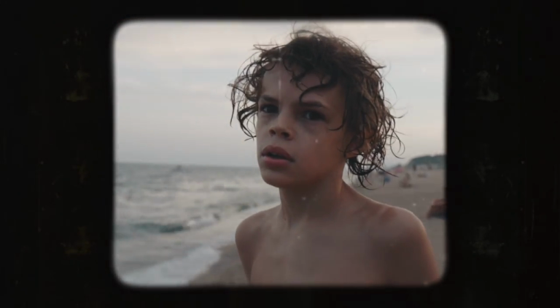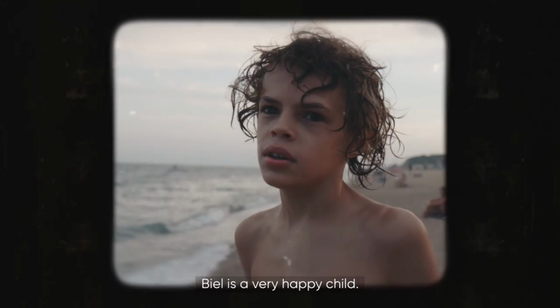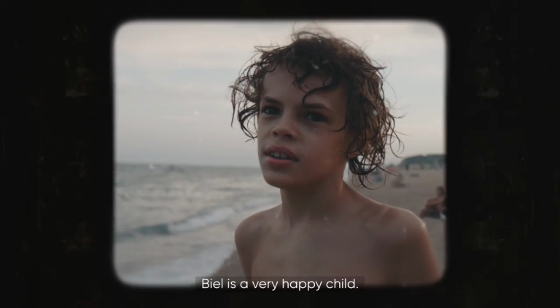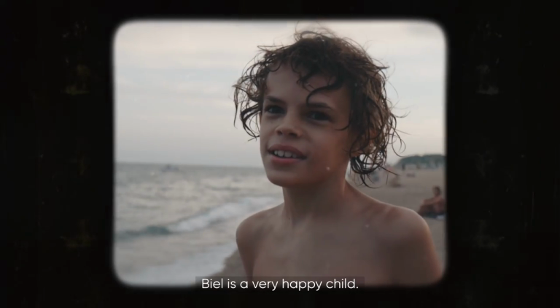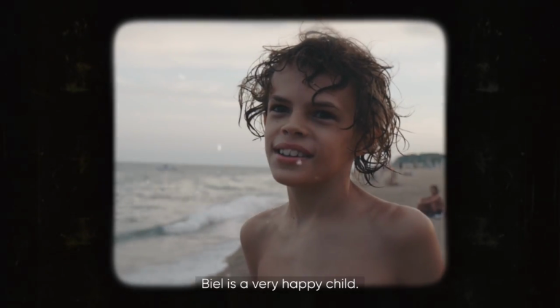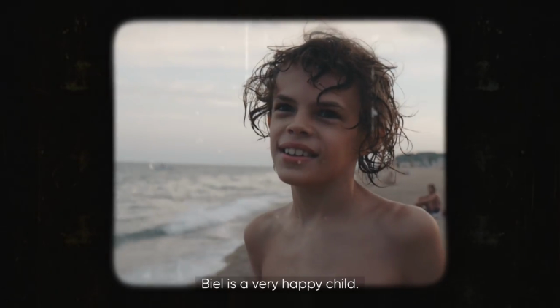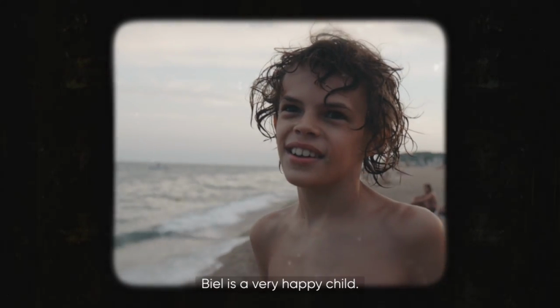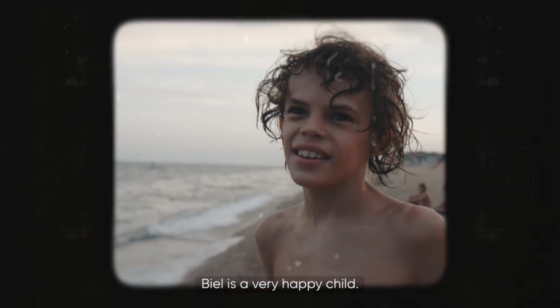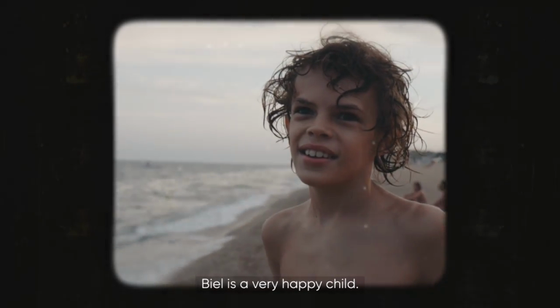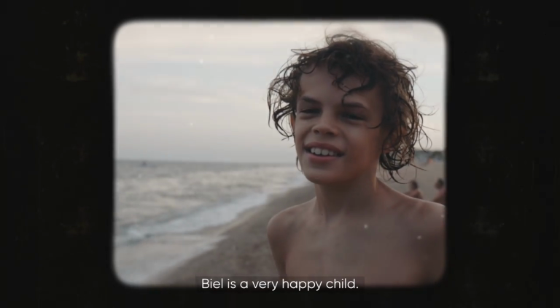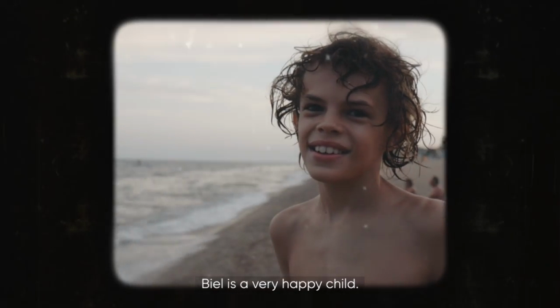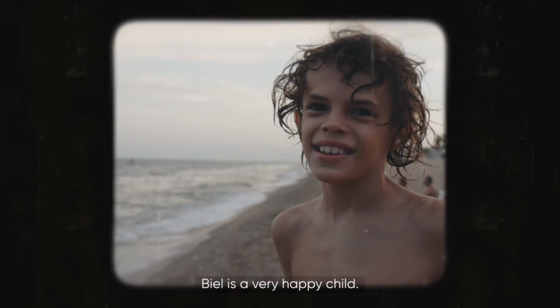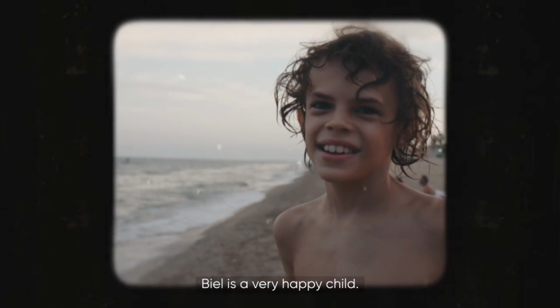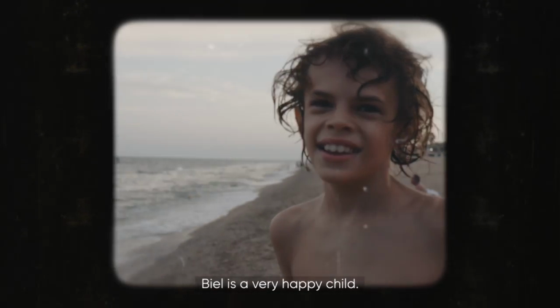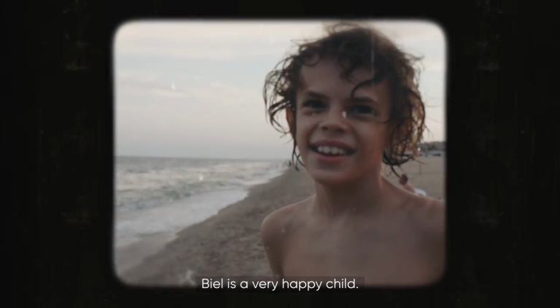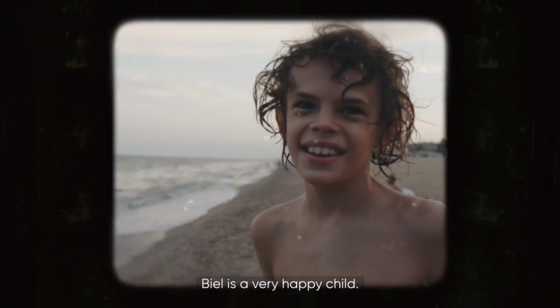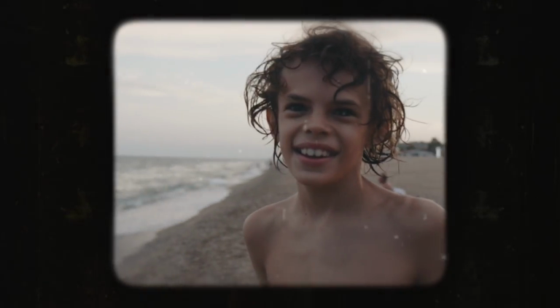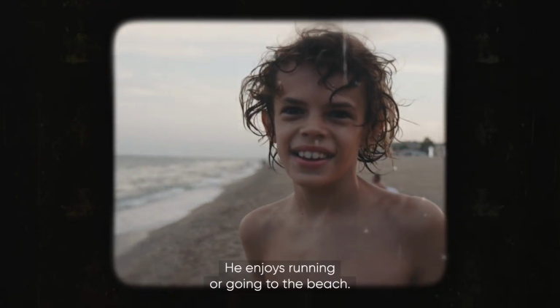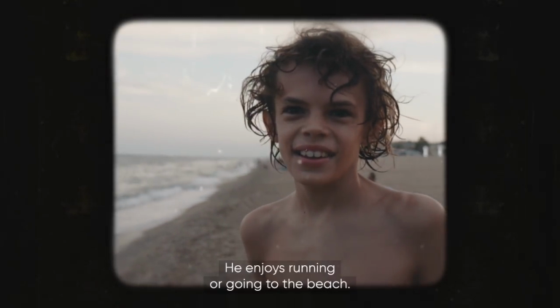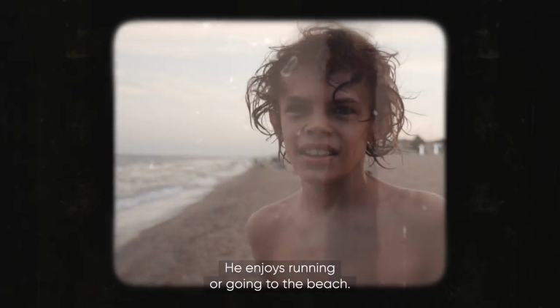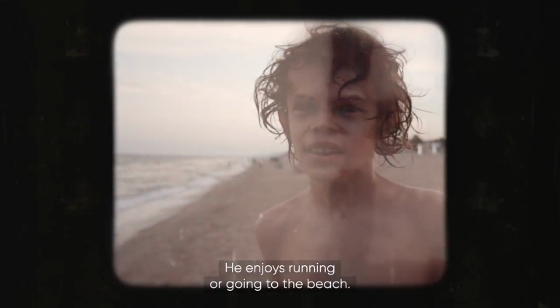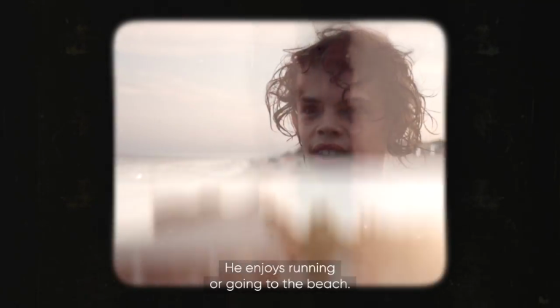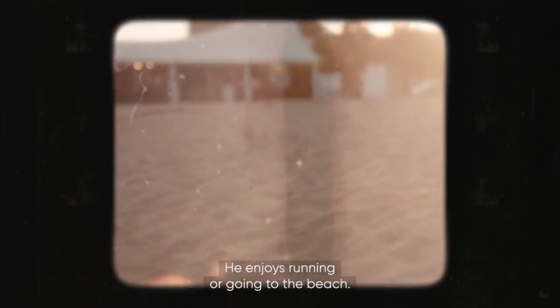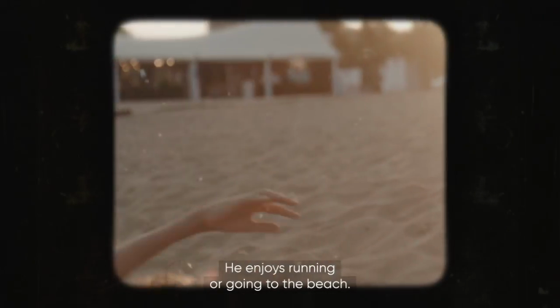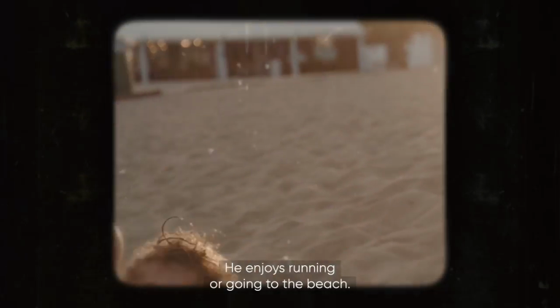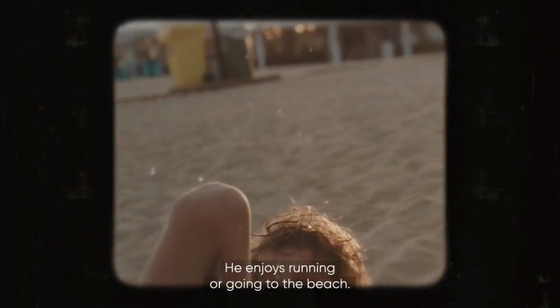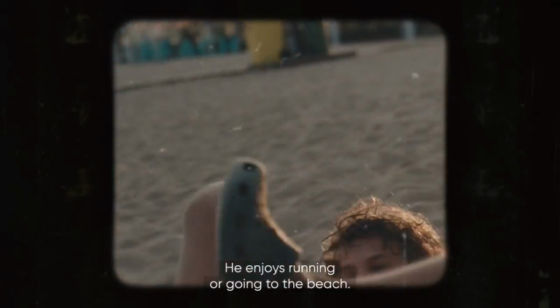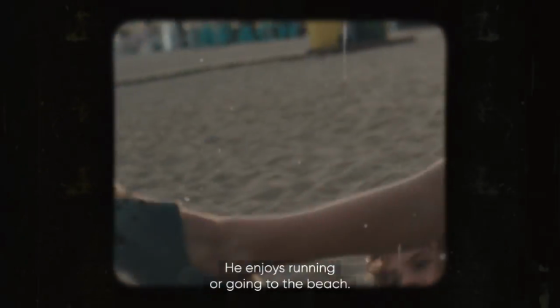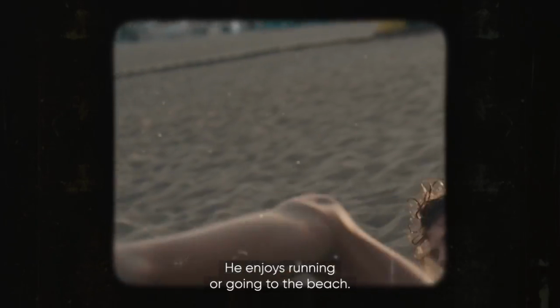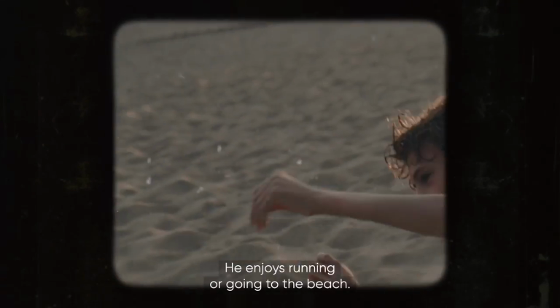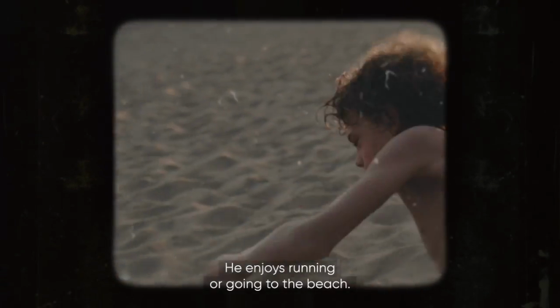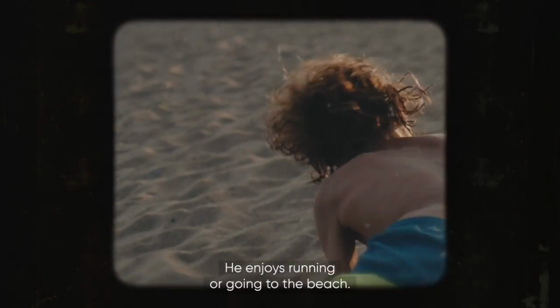Biel is a very happy child. He enjoys running or going to the beach.